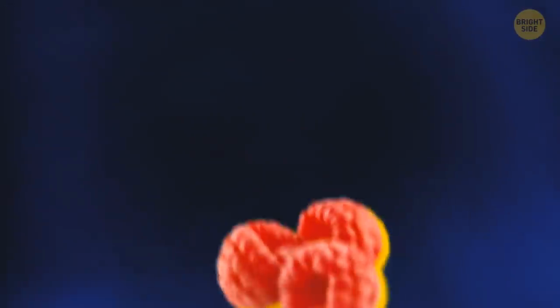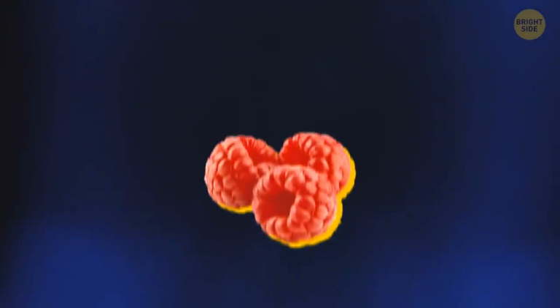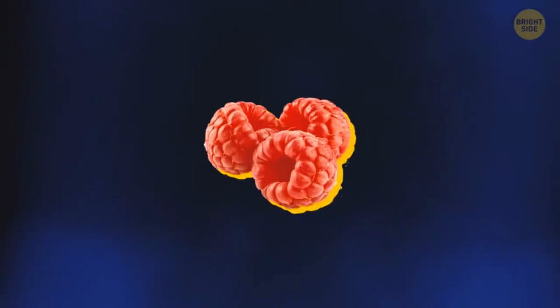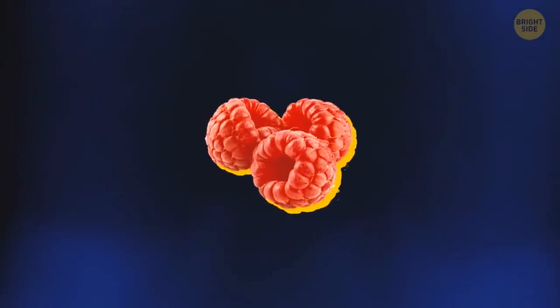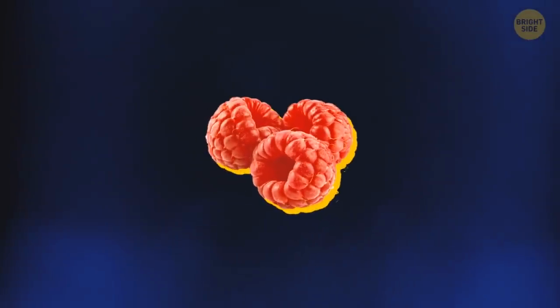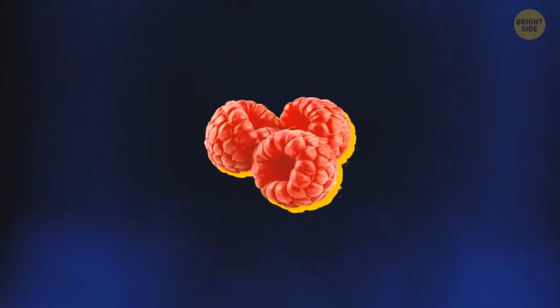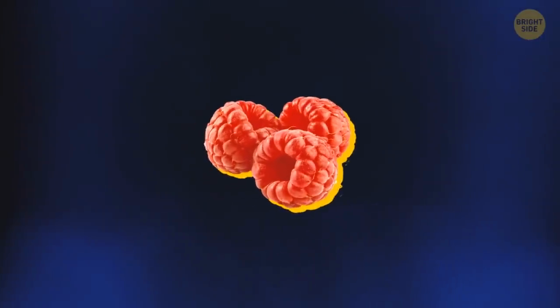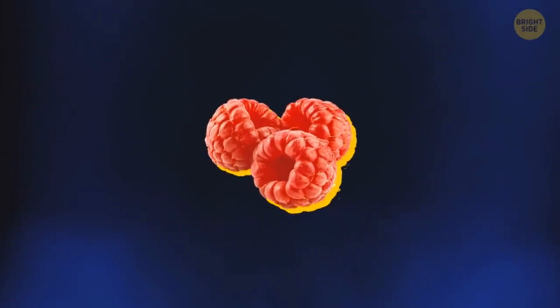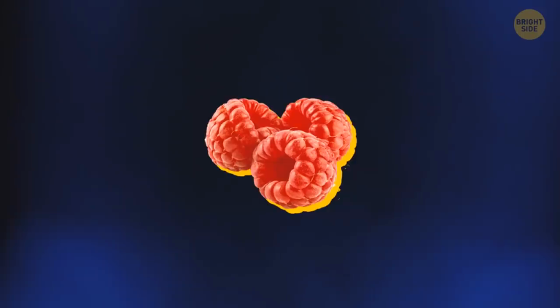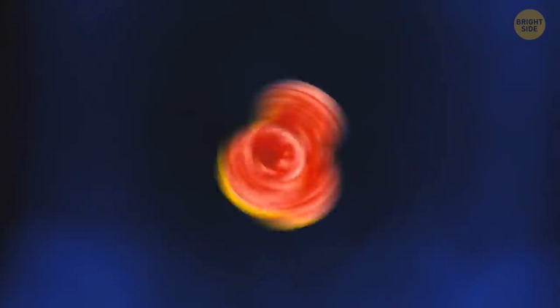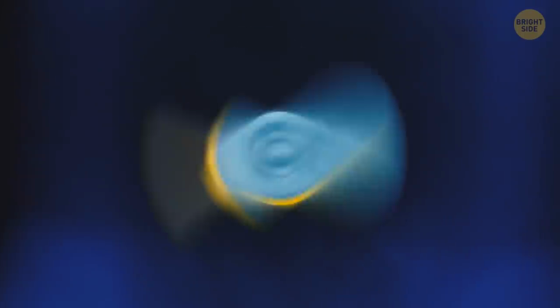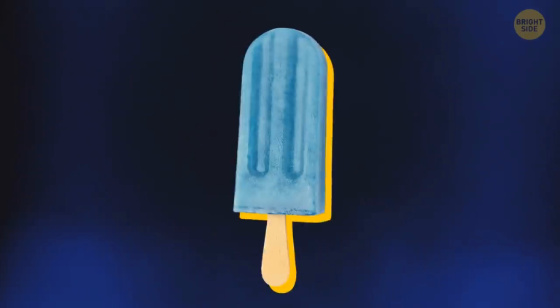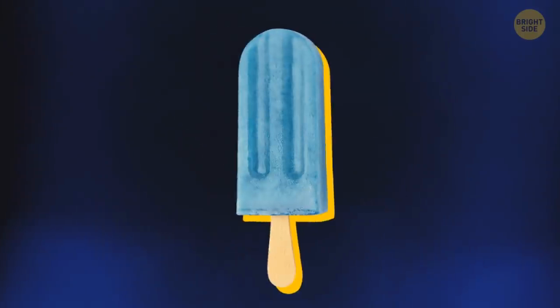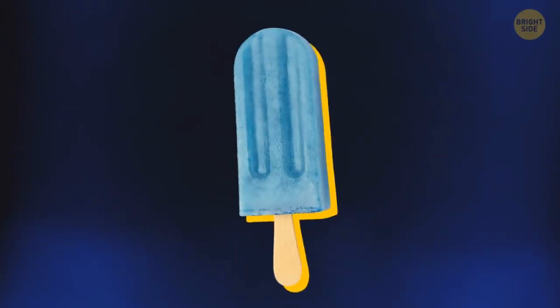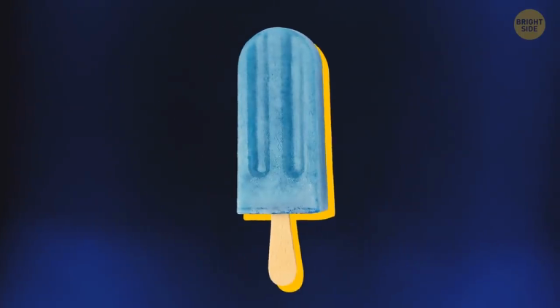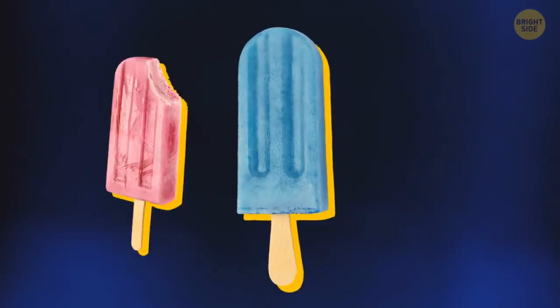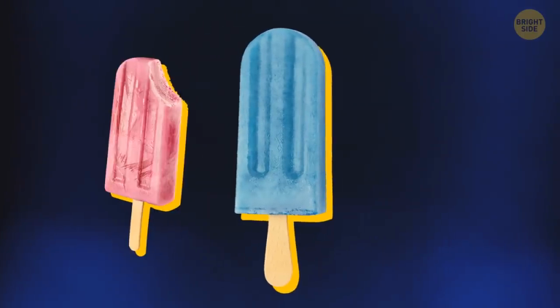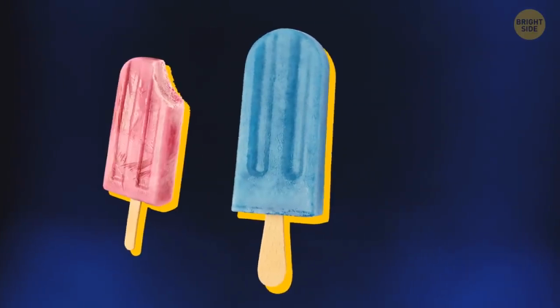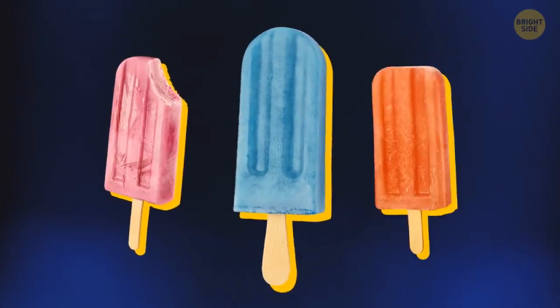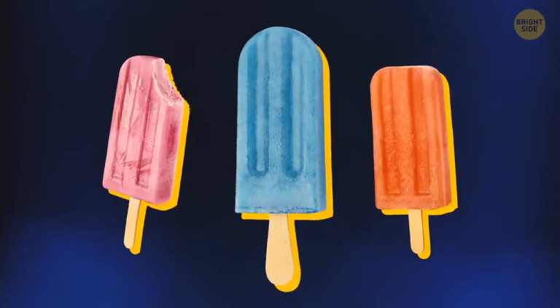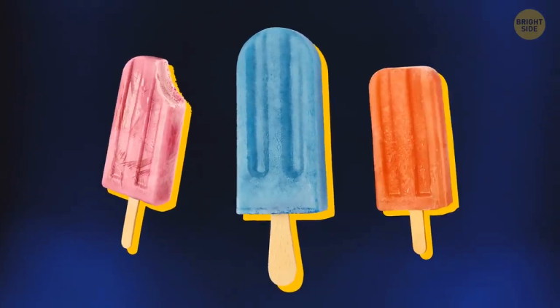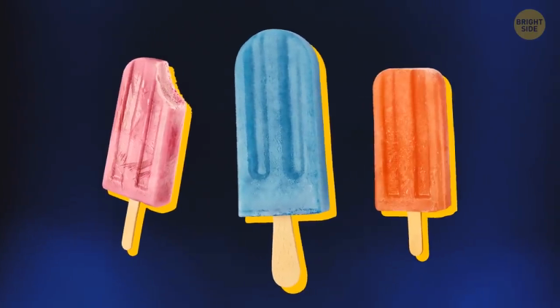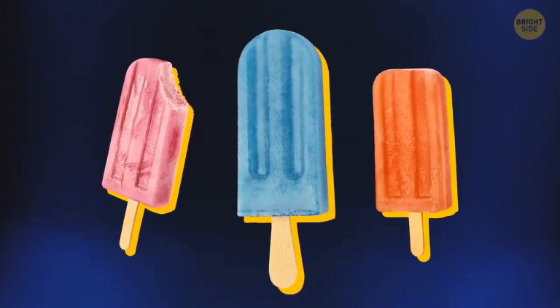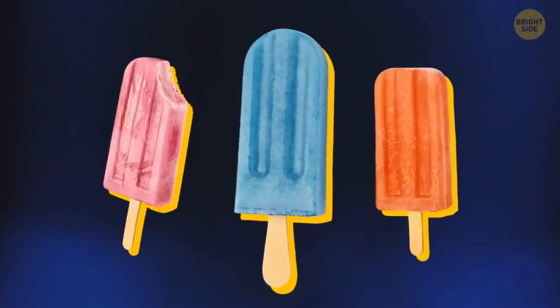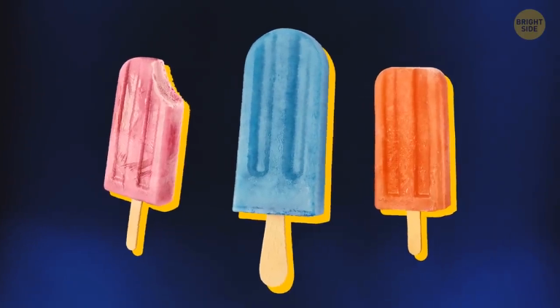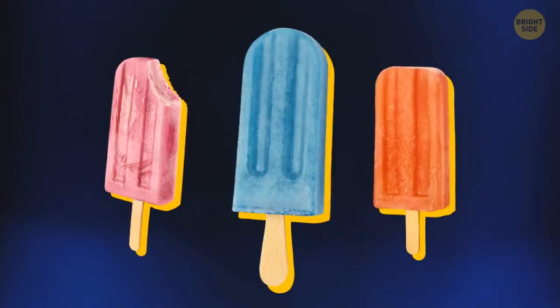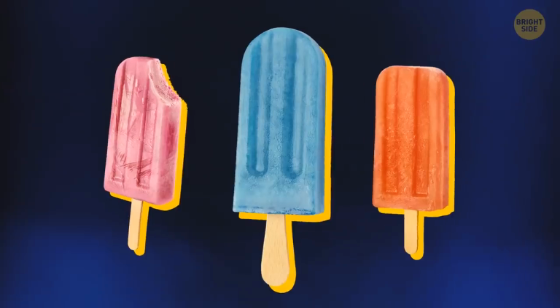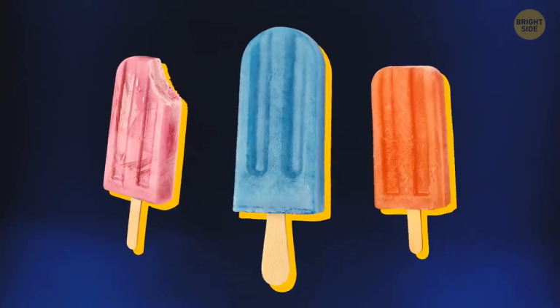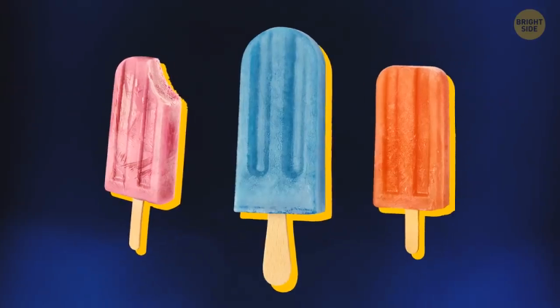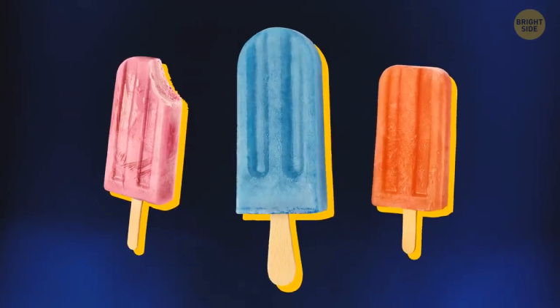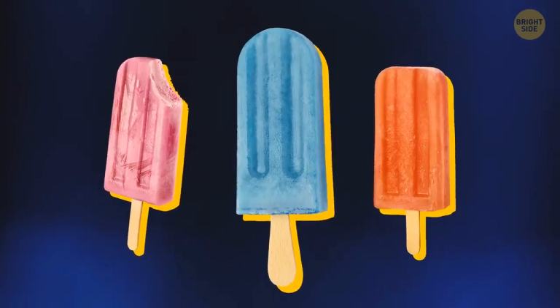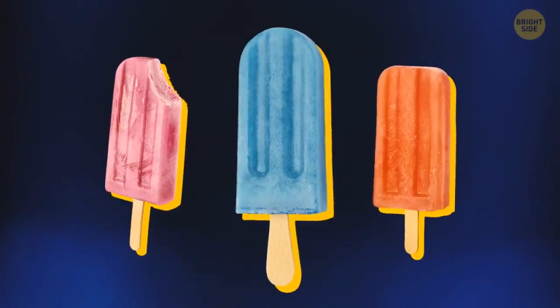A raspberry-flavored ice pop is typically blue, not pink or red, which both would be more obvious color choices.